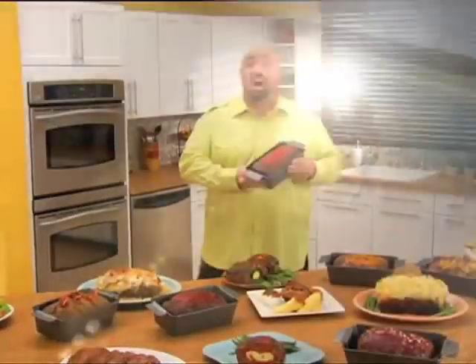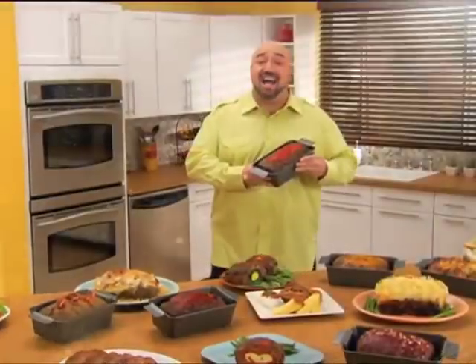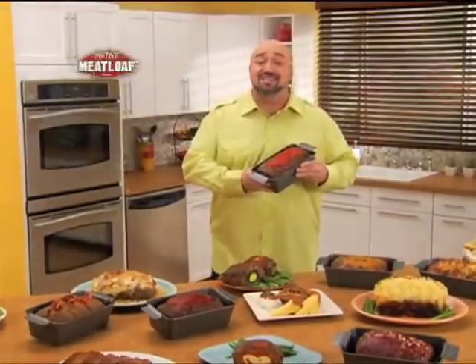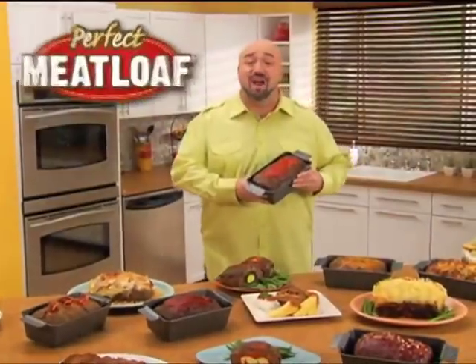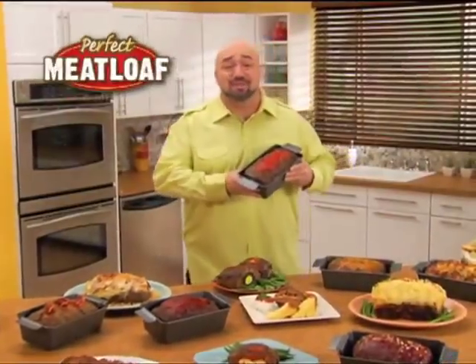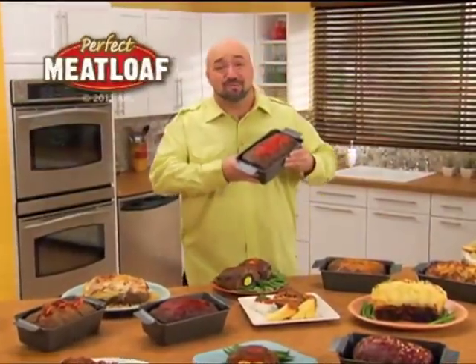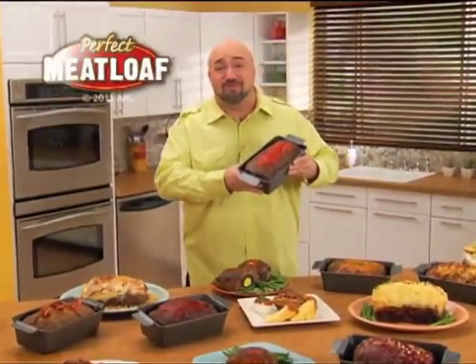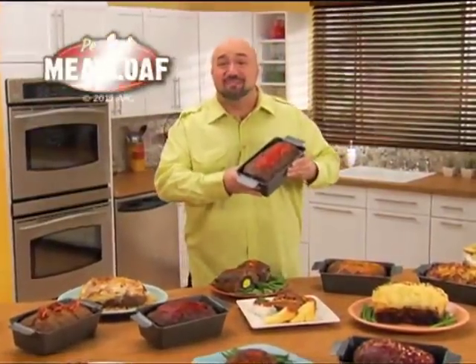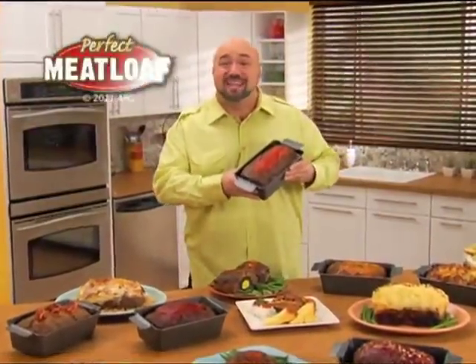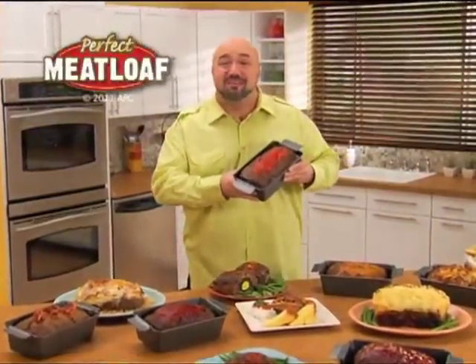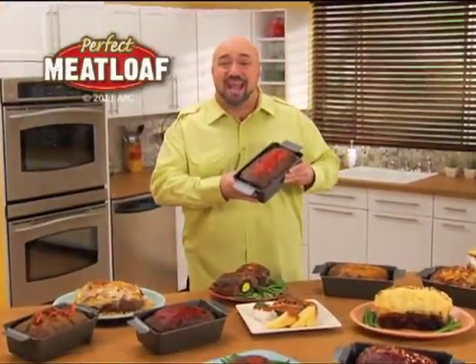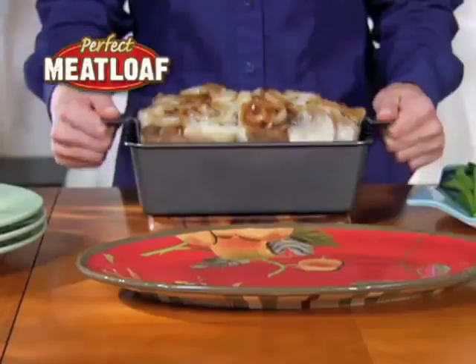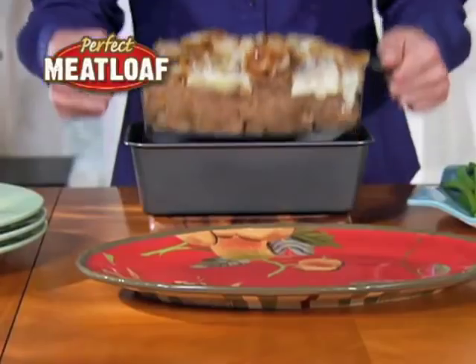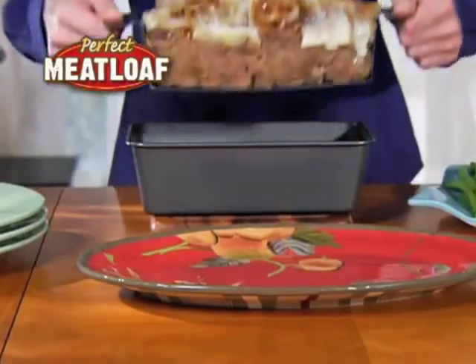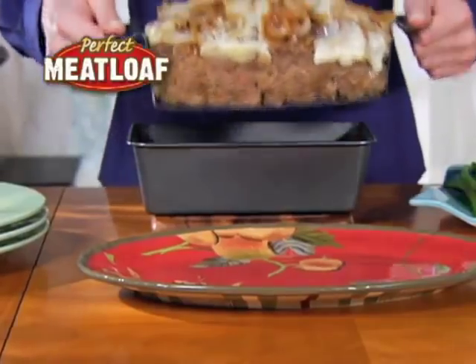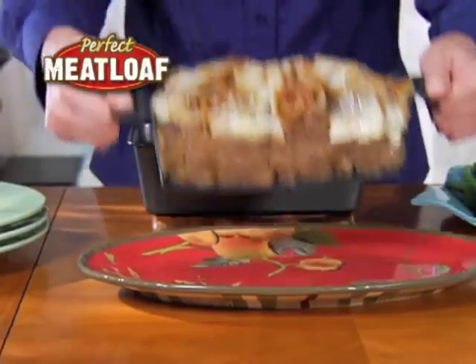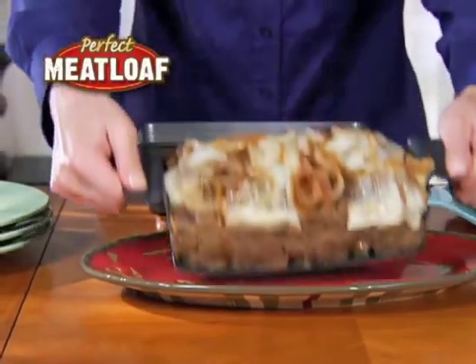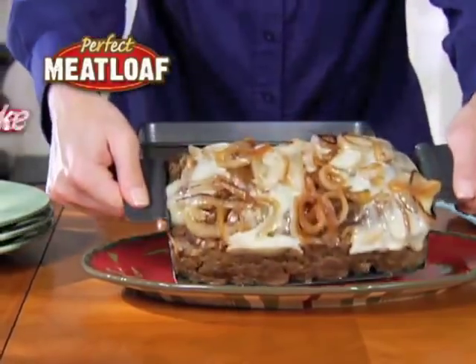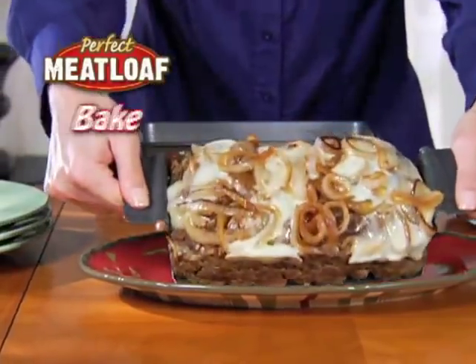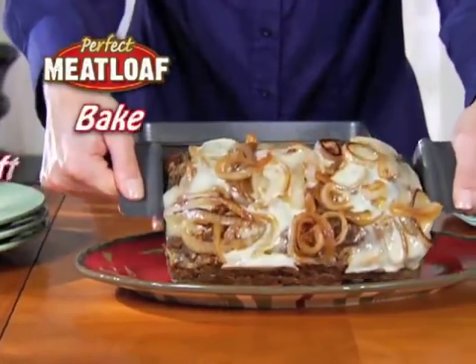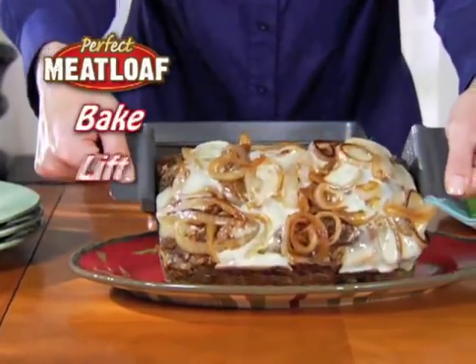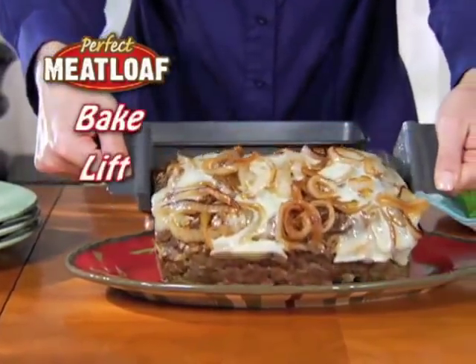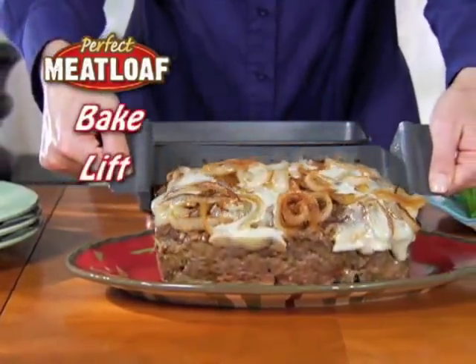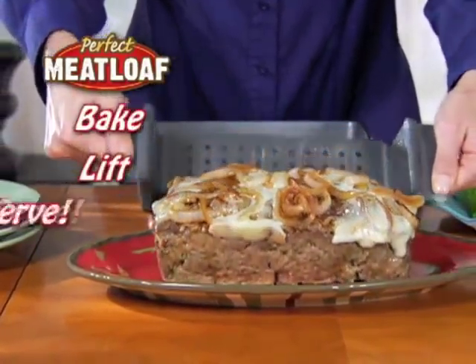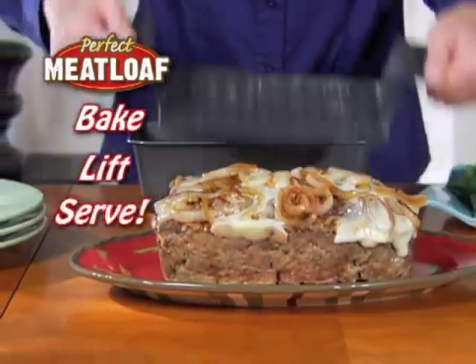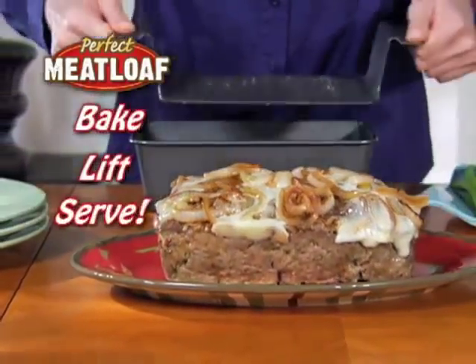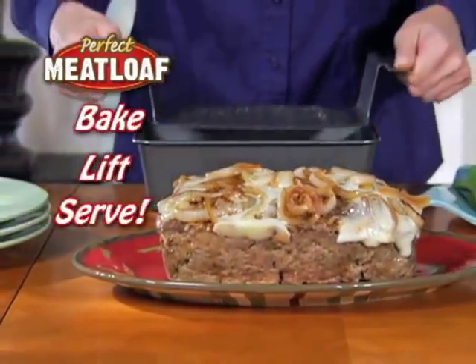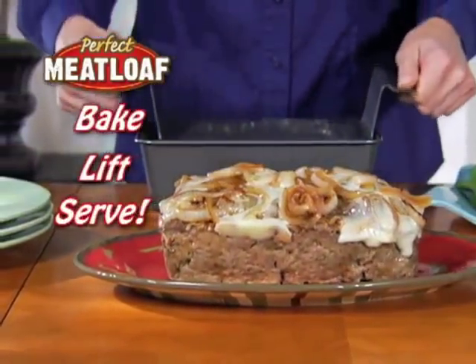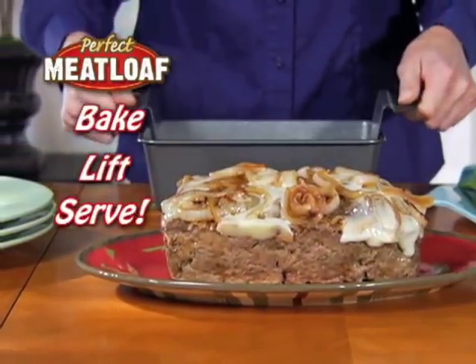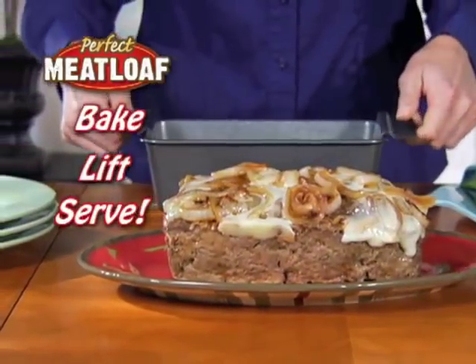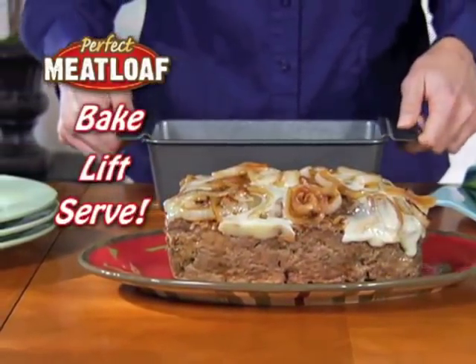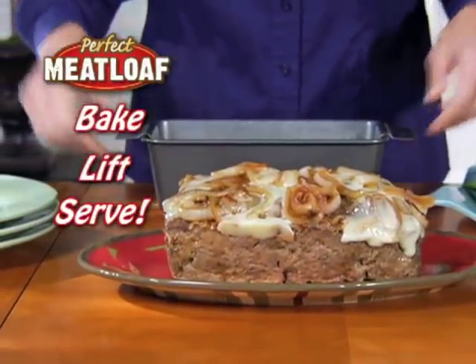Hi, it's Mark with the perfect meatloaf pan — the new nonstick way to bake, lift, and serve delicious meatloaf.